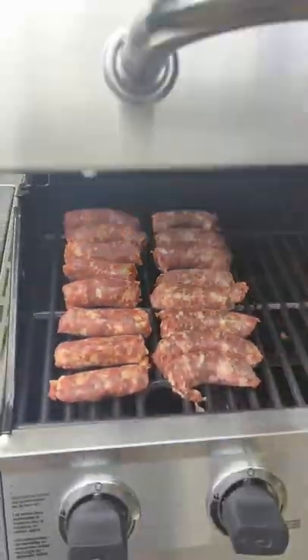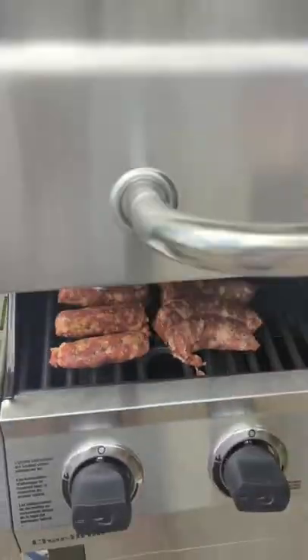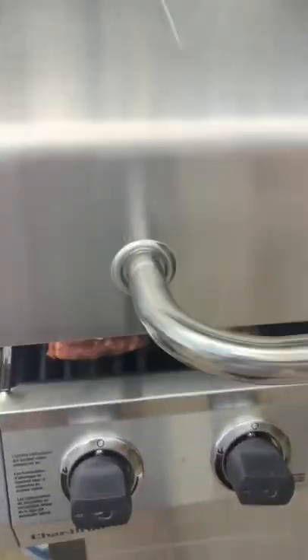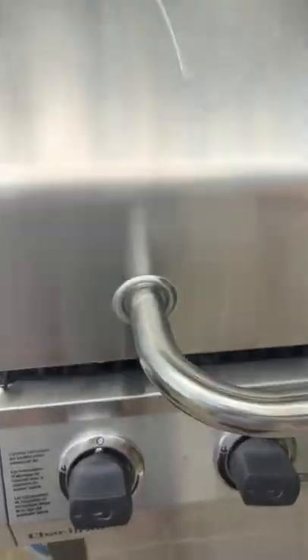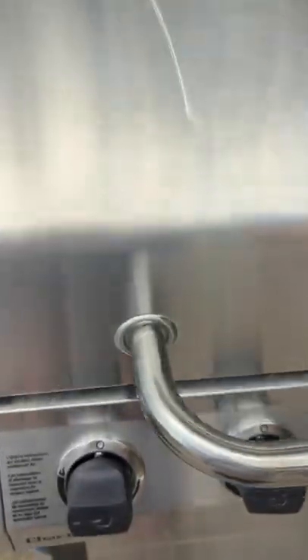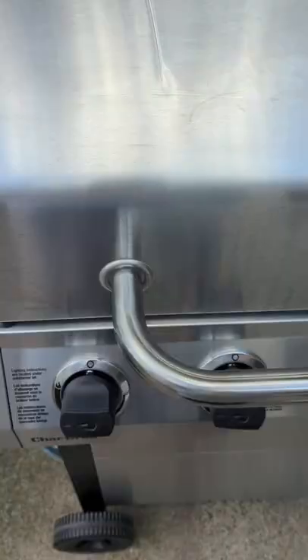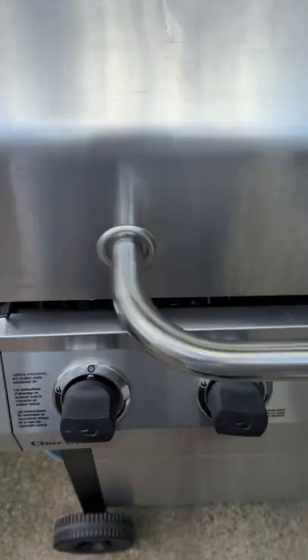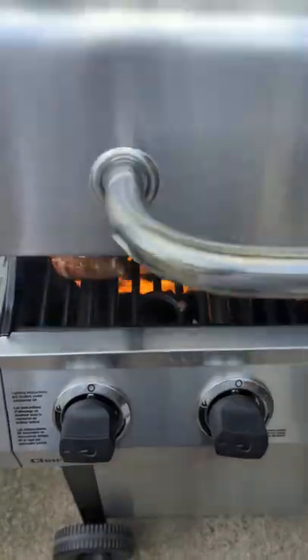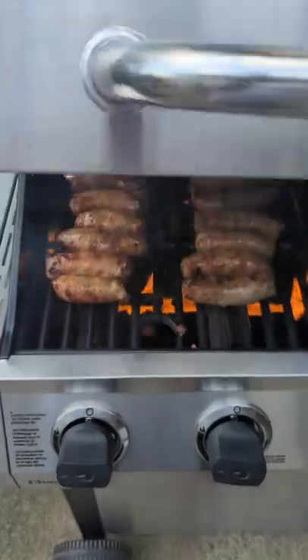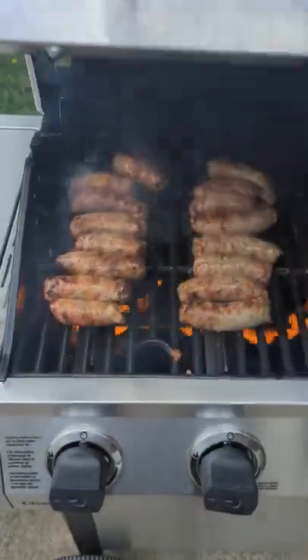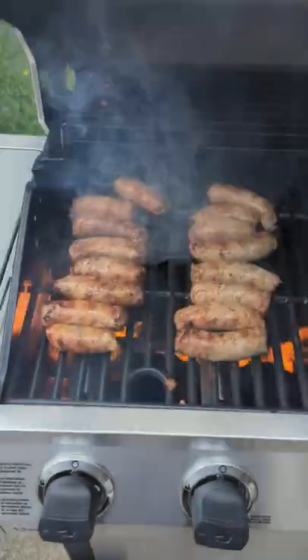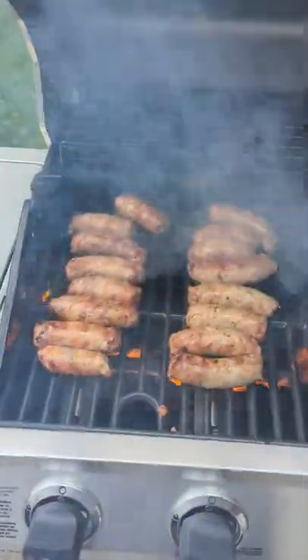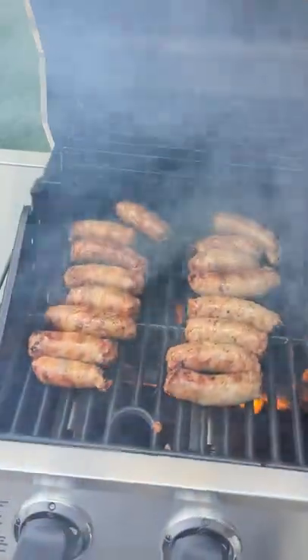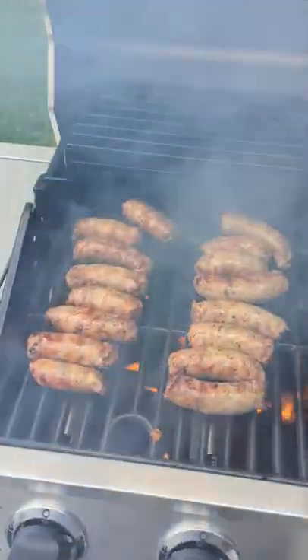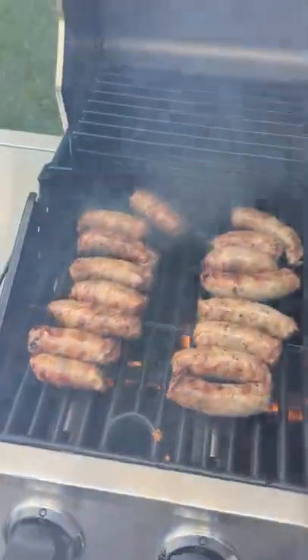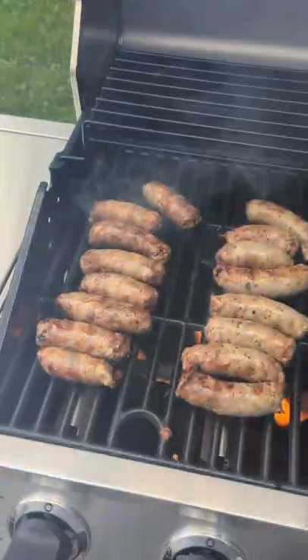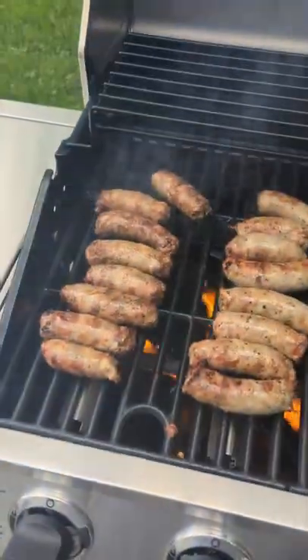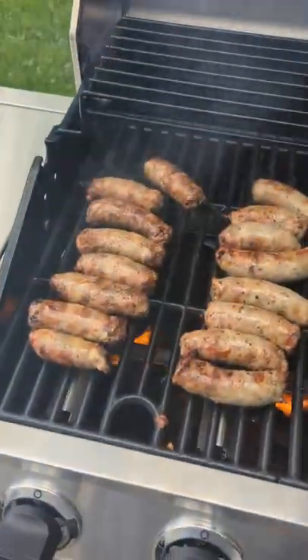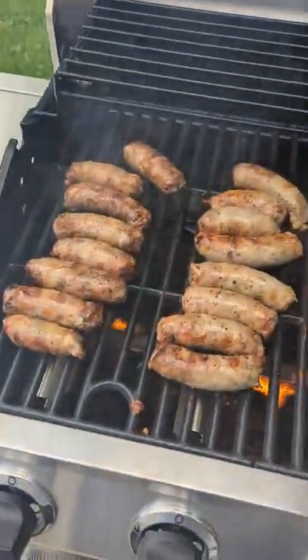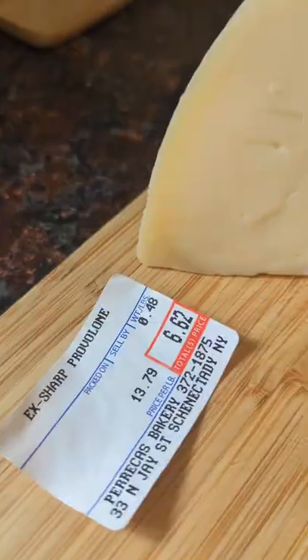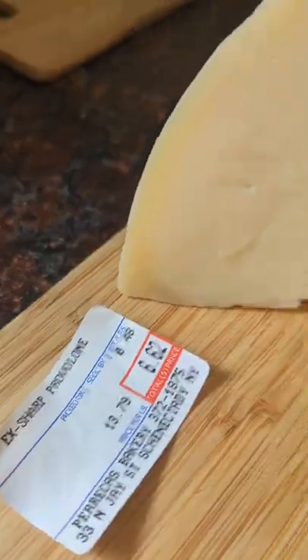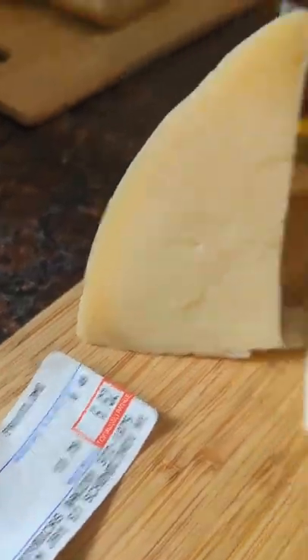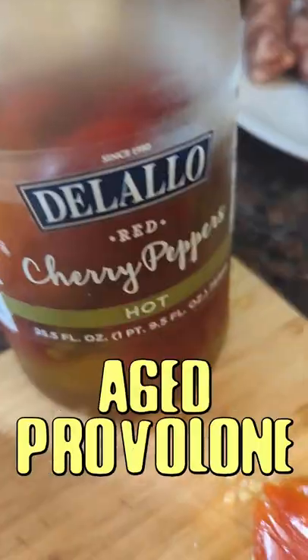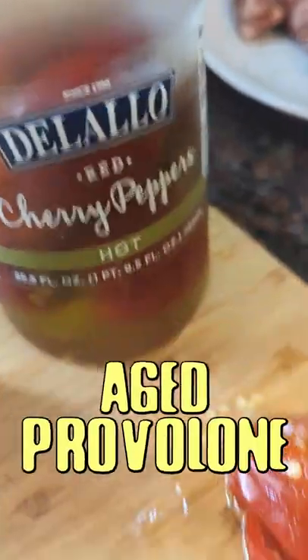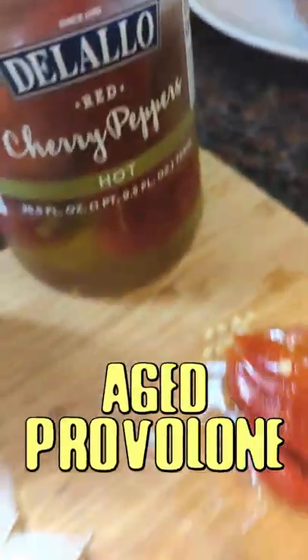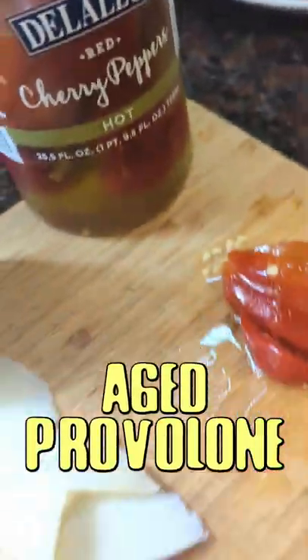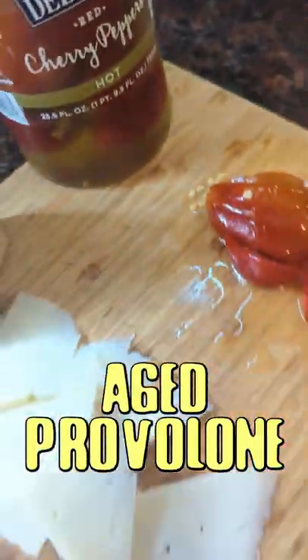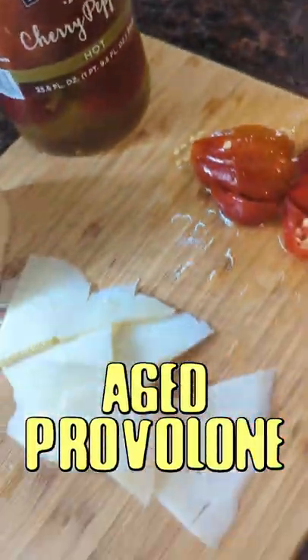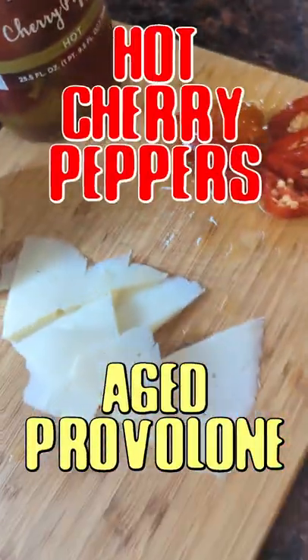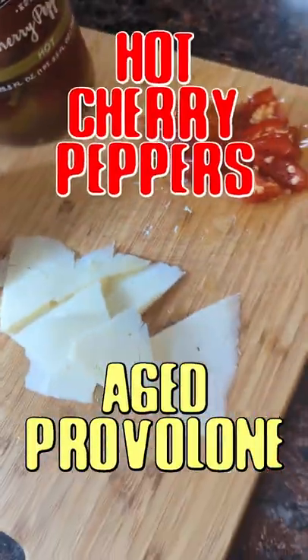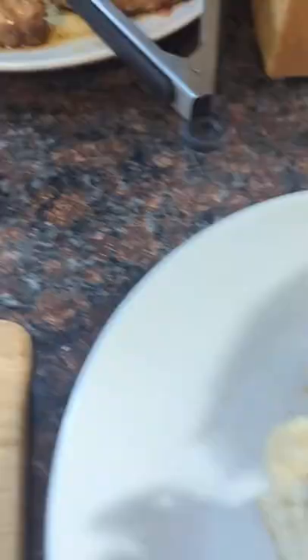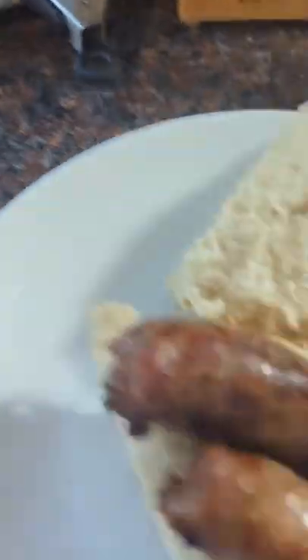Grill your sausage like this. Time for some interesting toppings — aged provolone, hot cherry peppers.